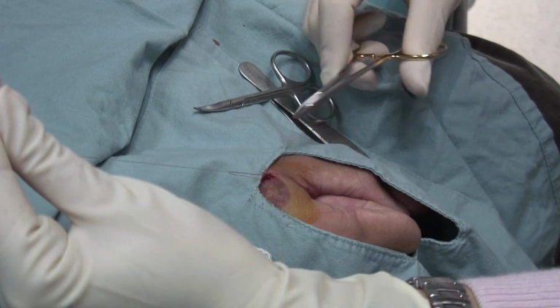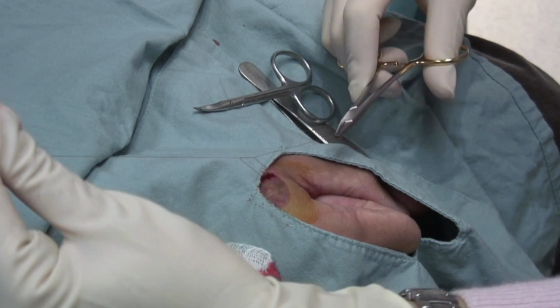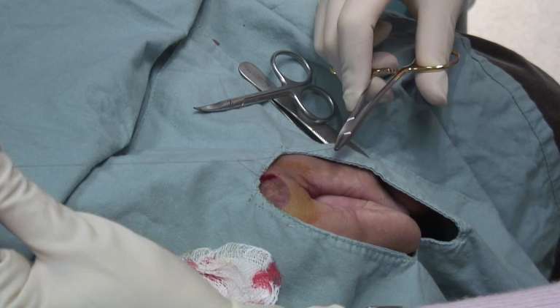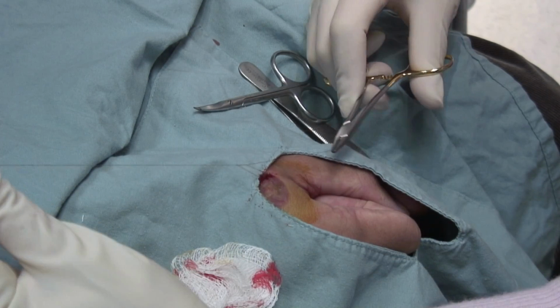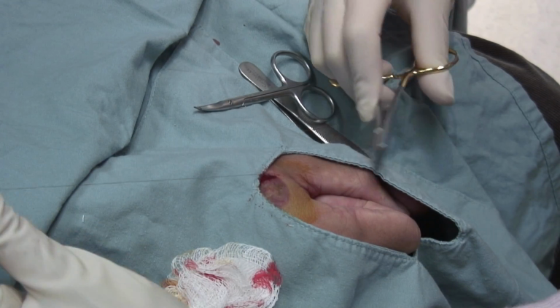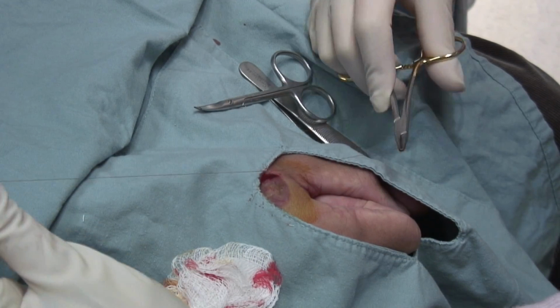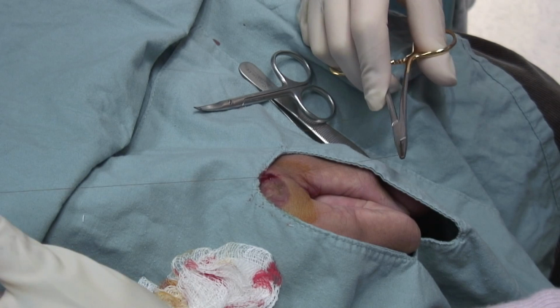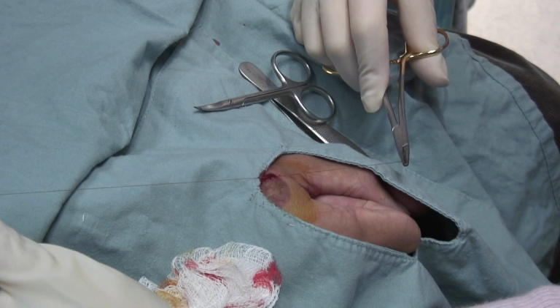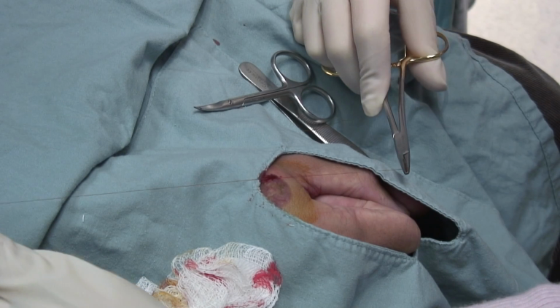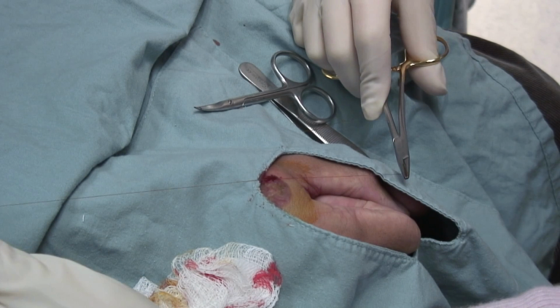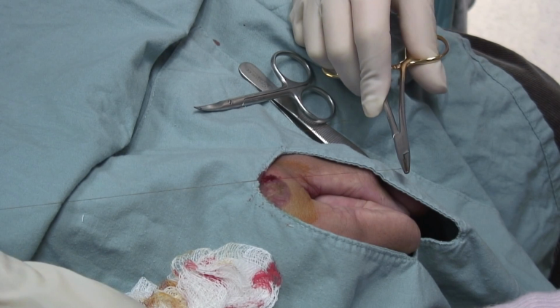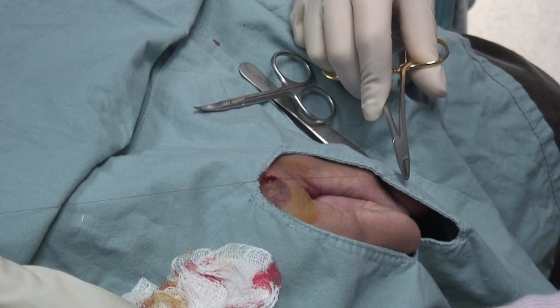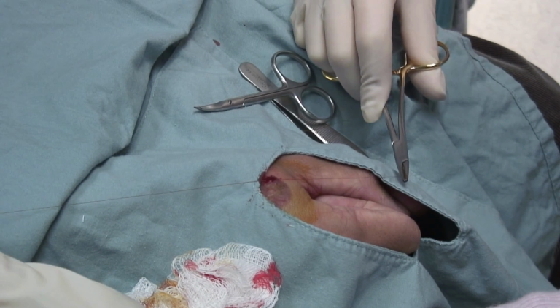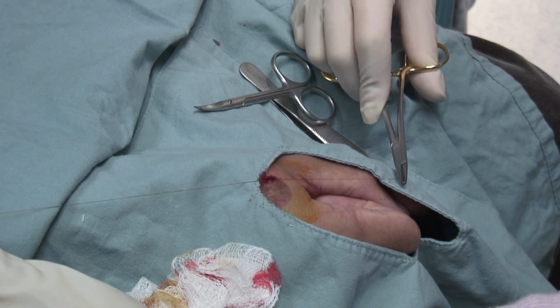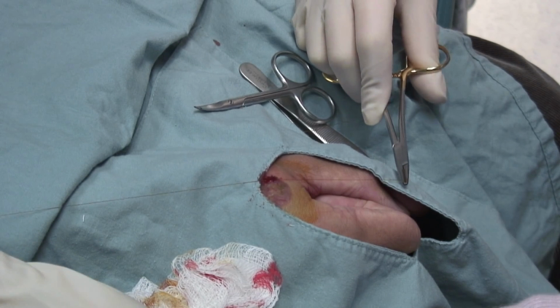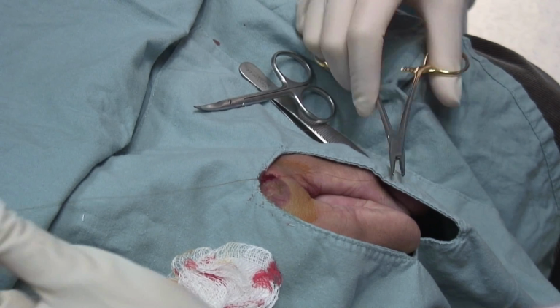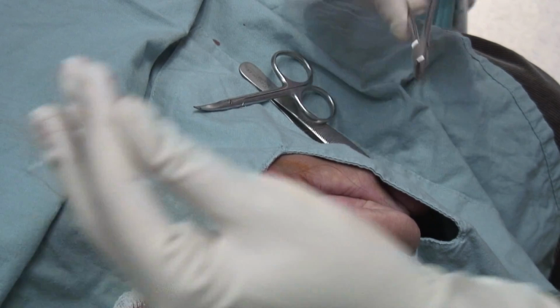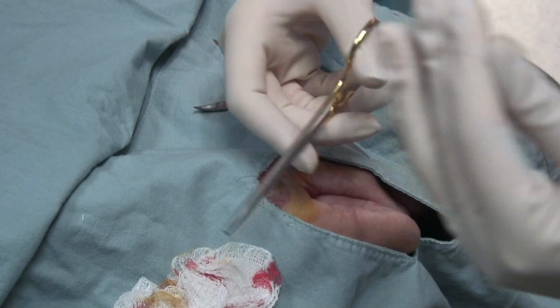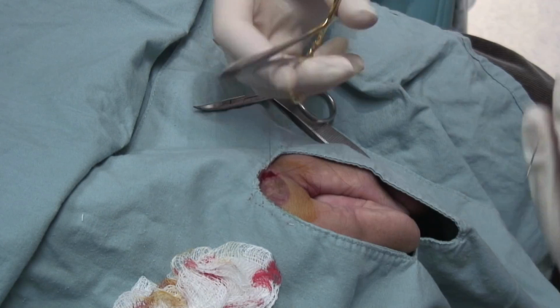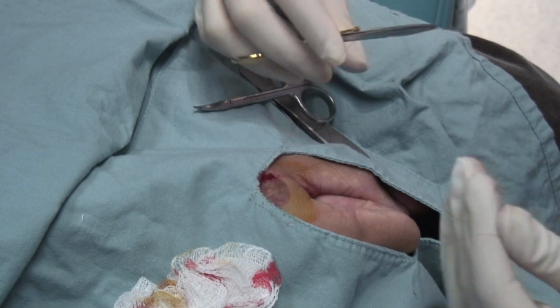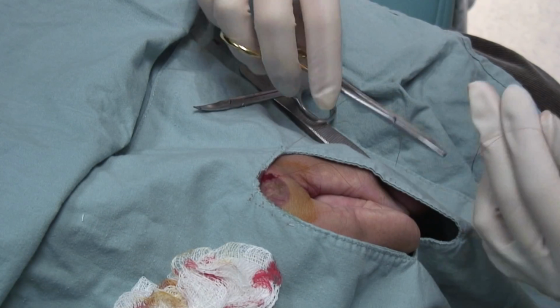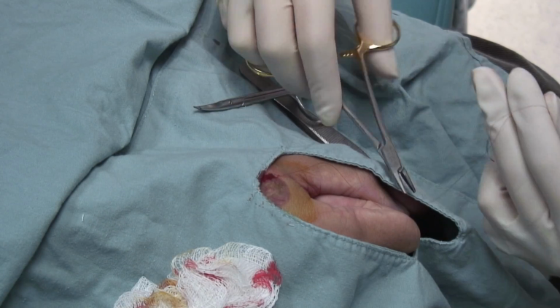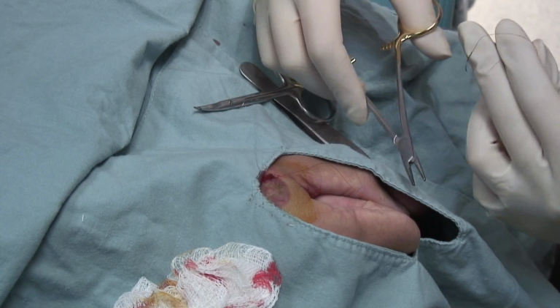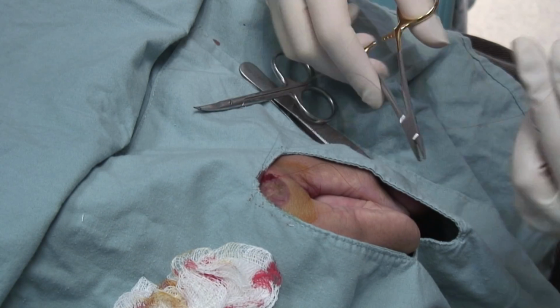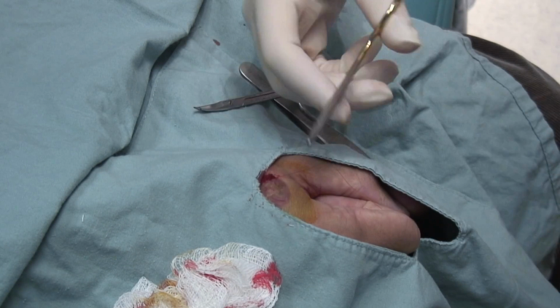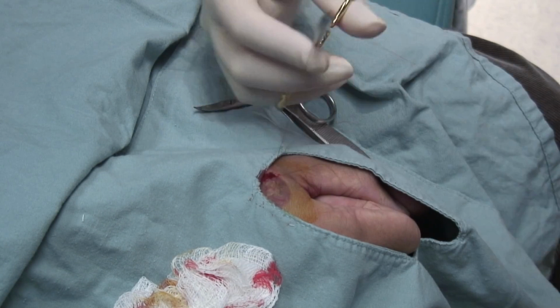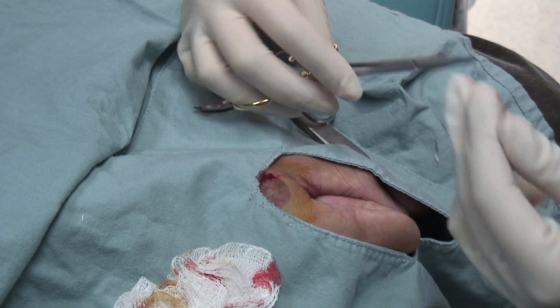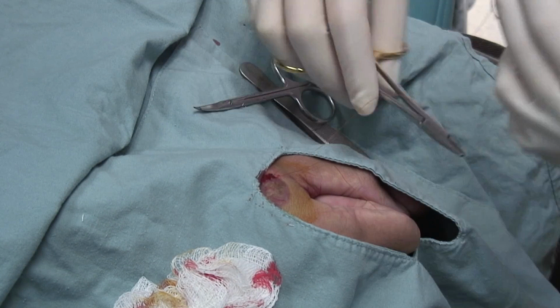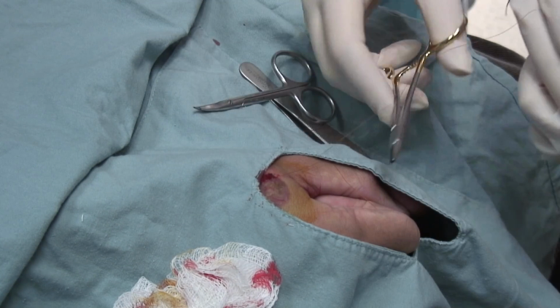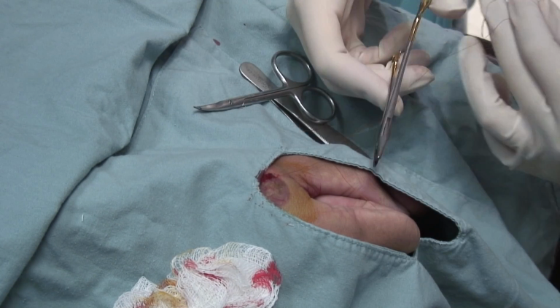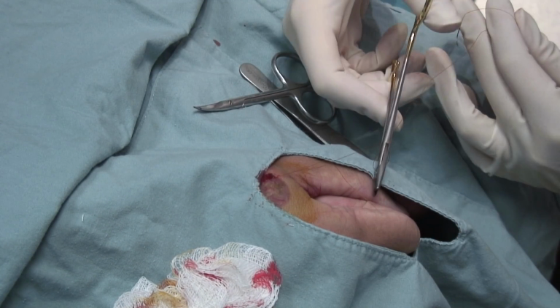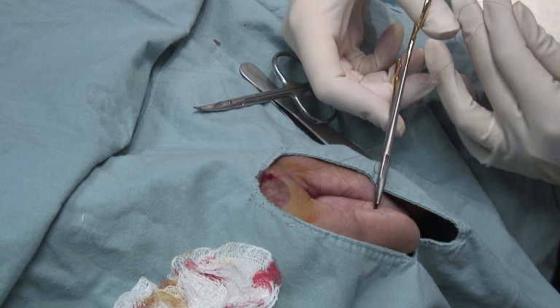A single interrupted stitch with 5-0 nylon or plain gut can be used to close the skin layer.